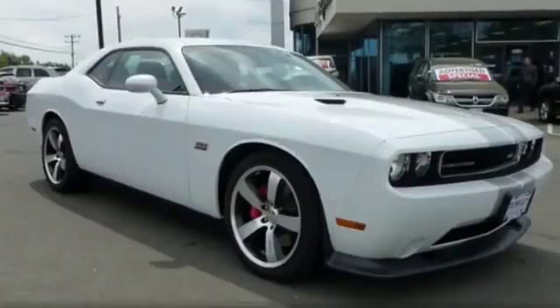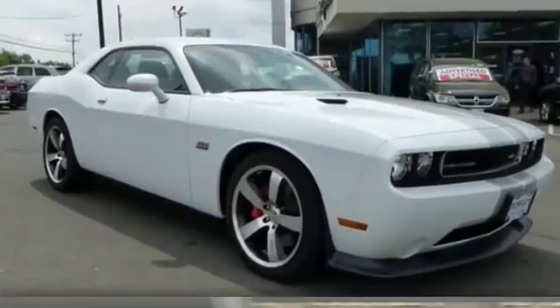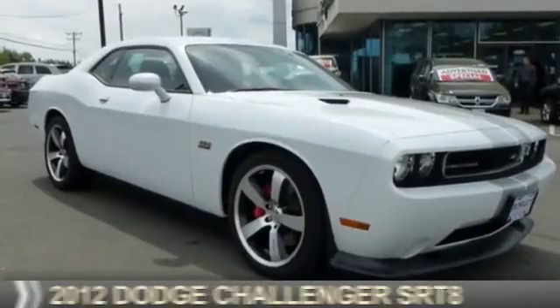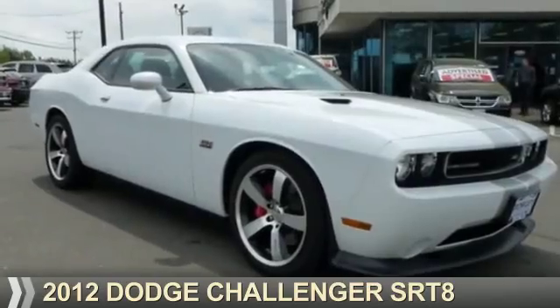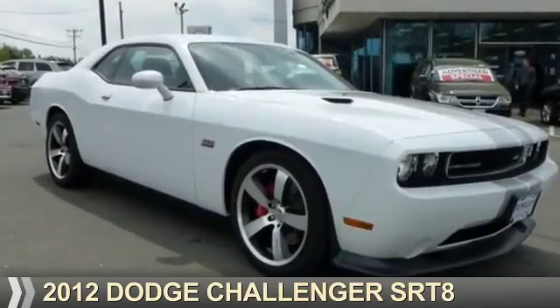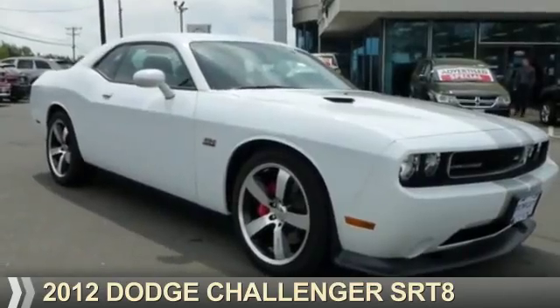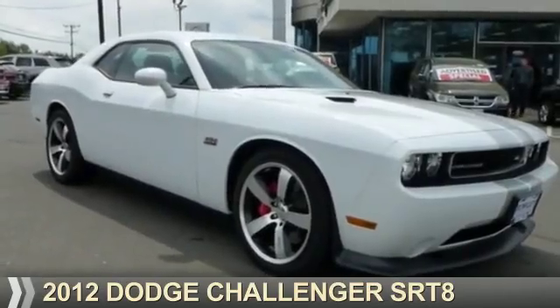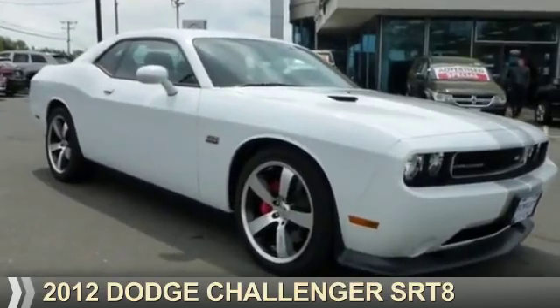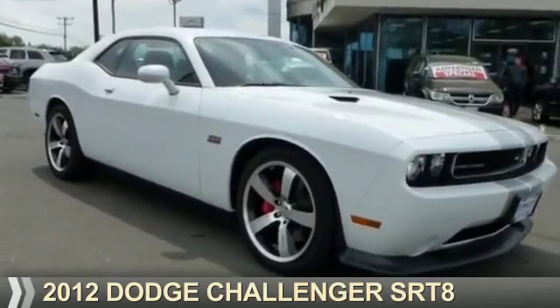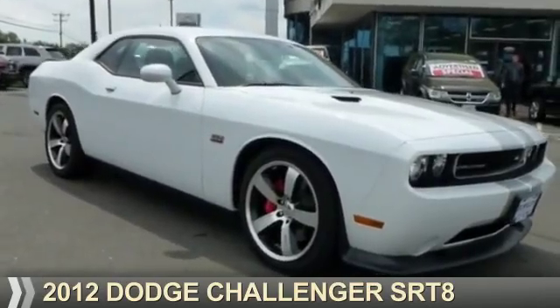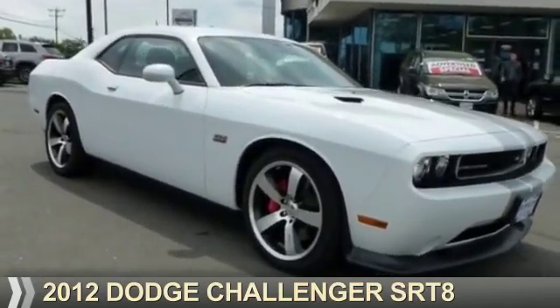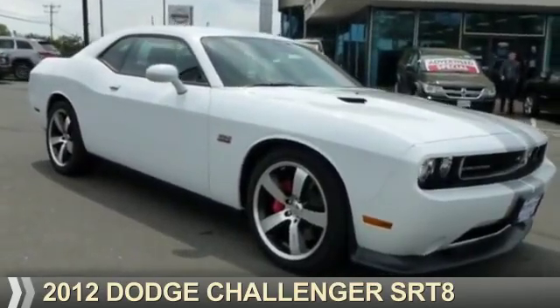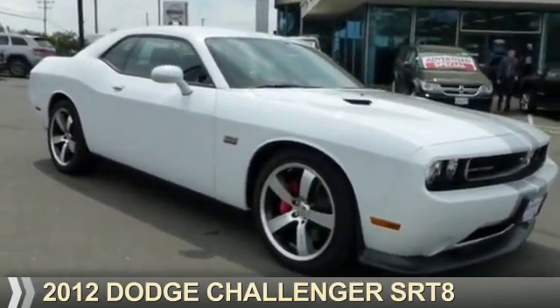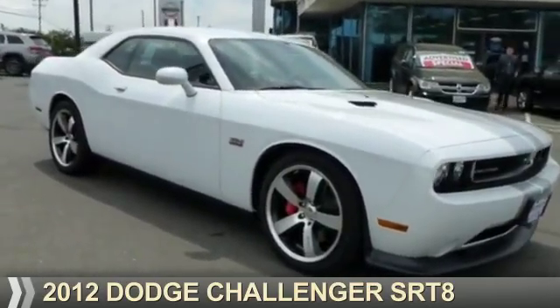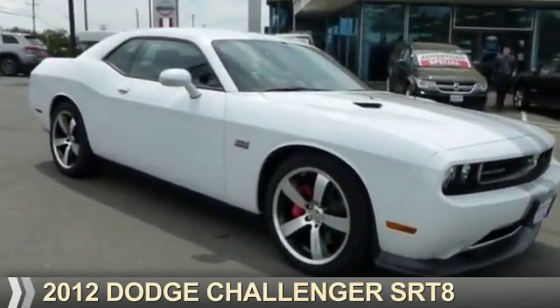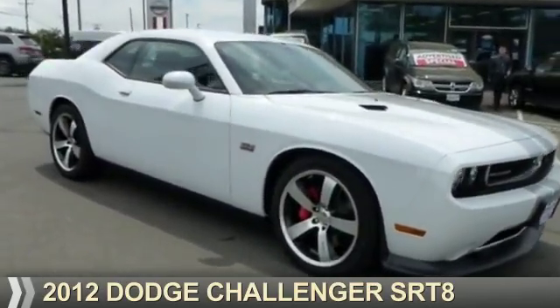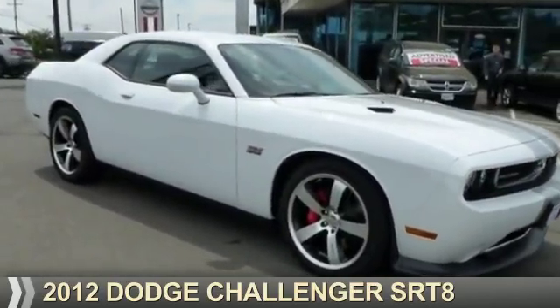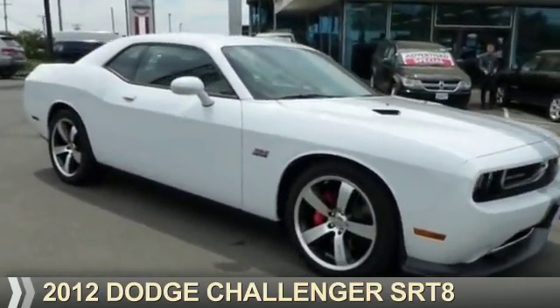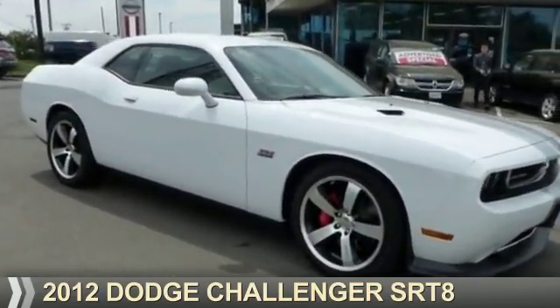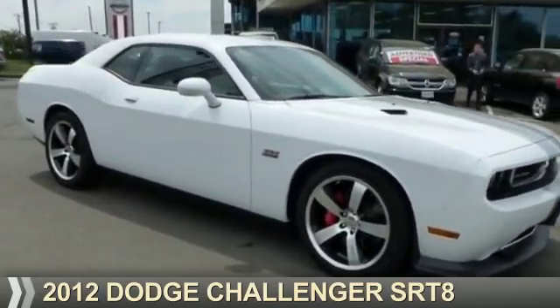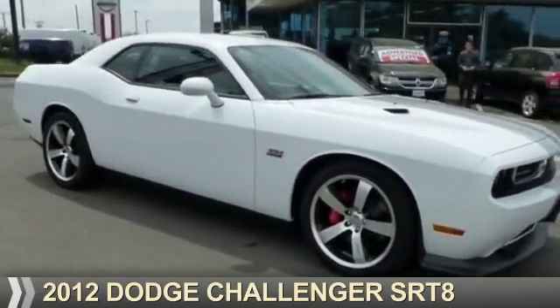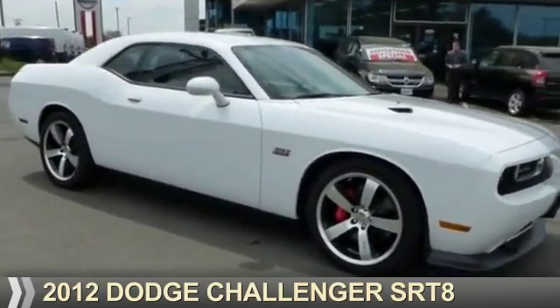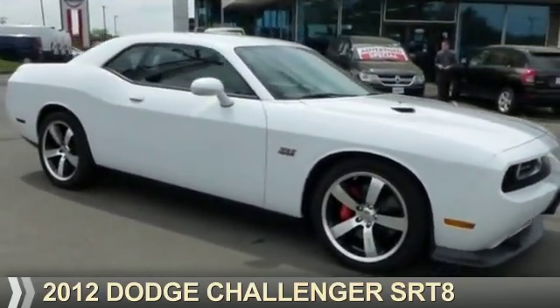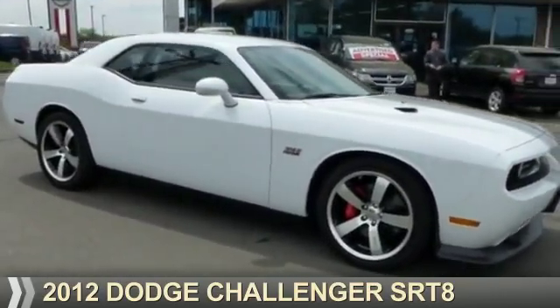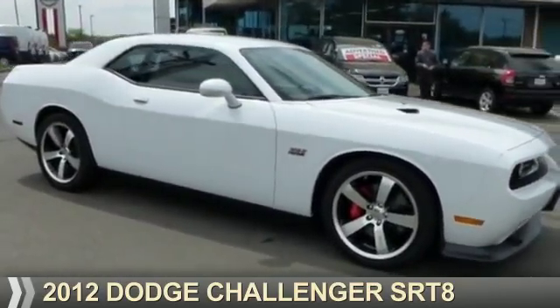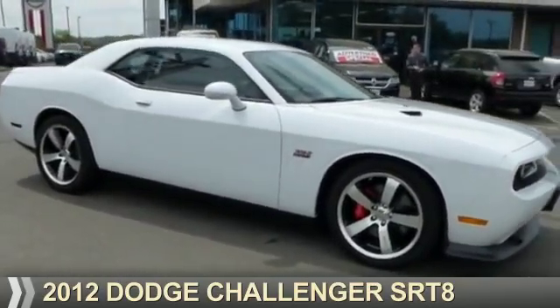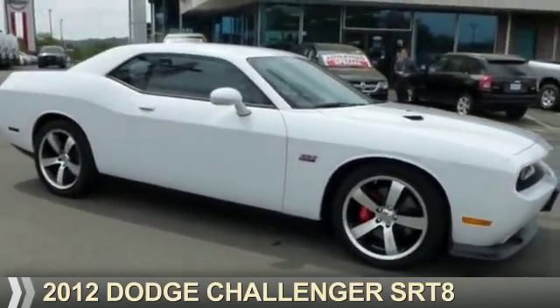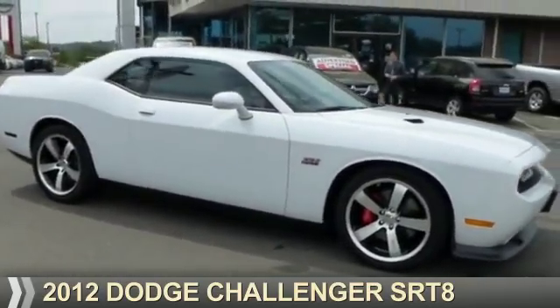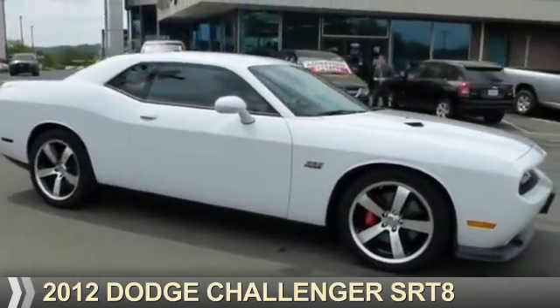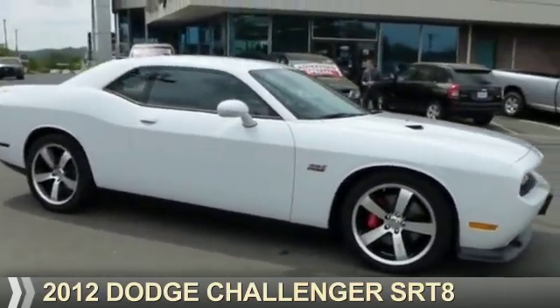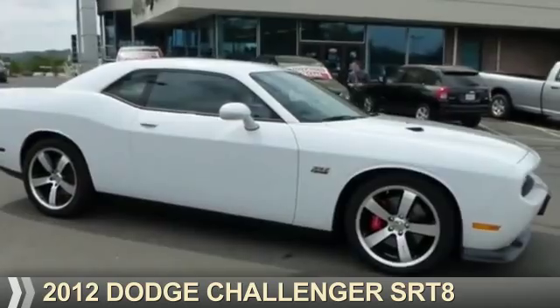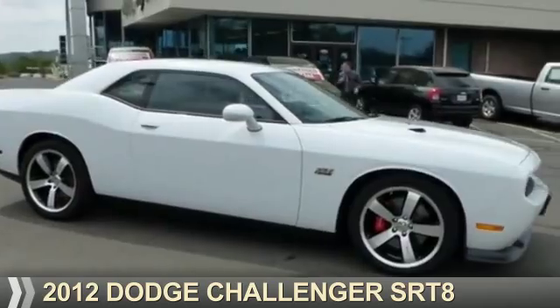Presenting the 2012 Dodge Challenger. Grab life by the horns.